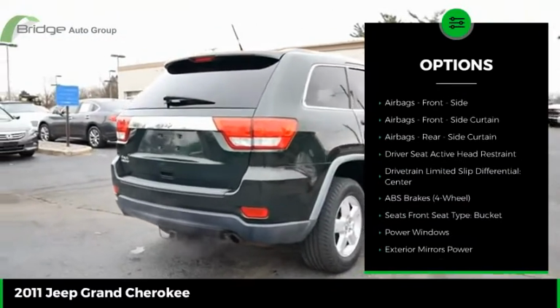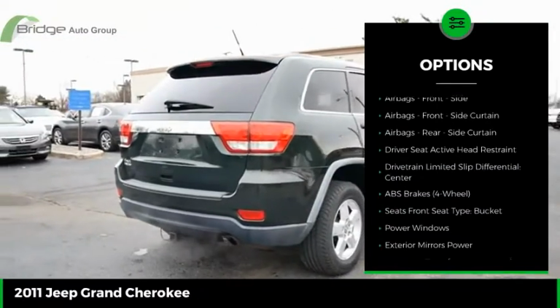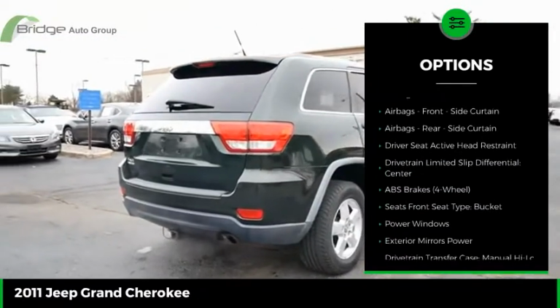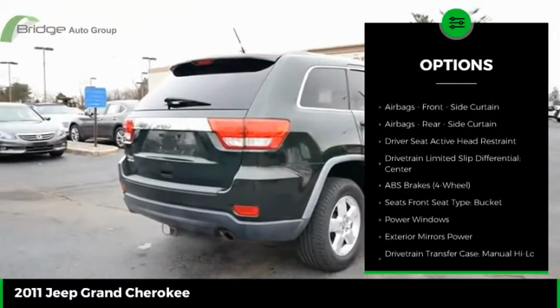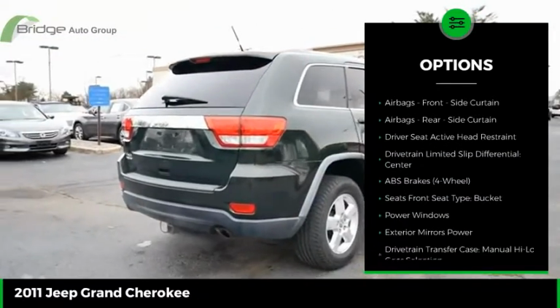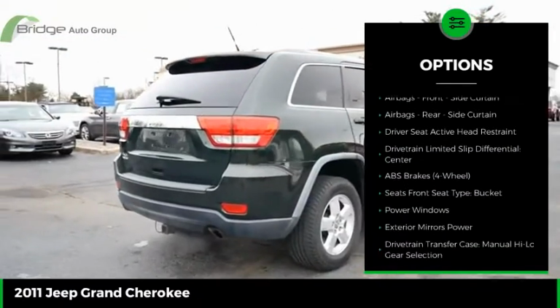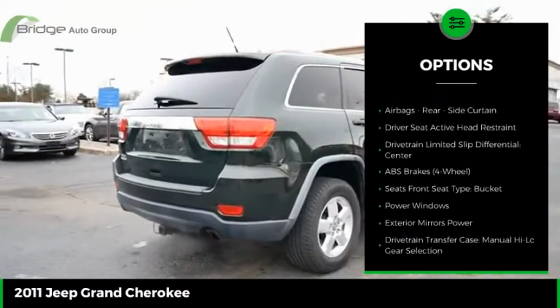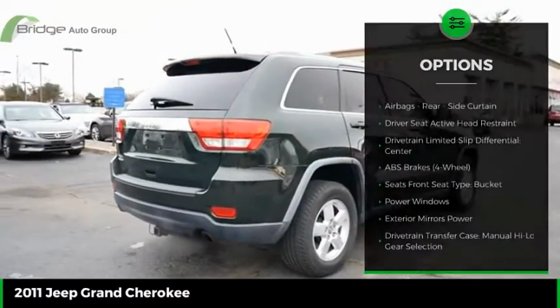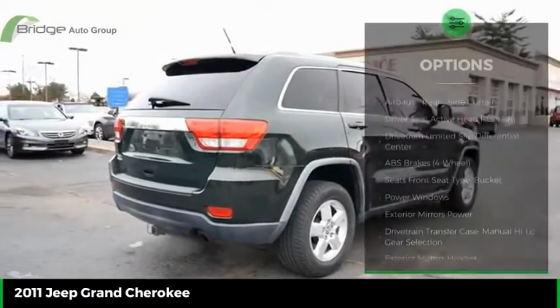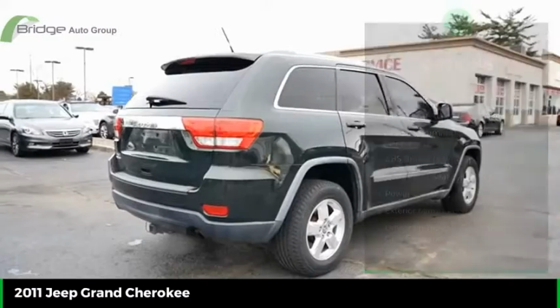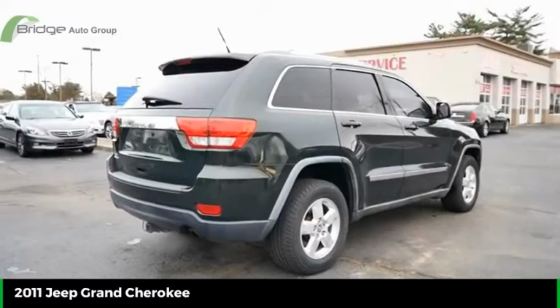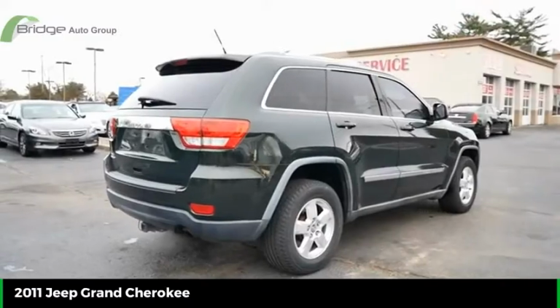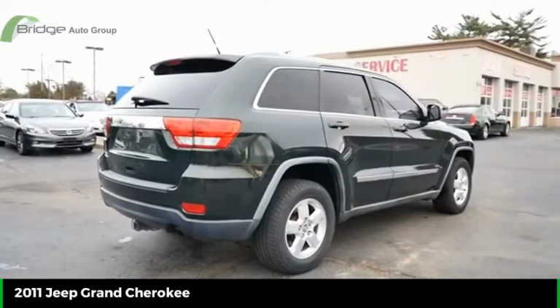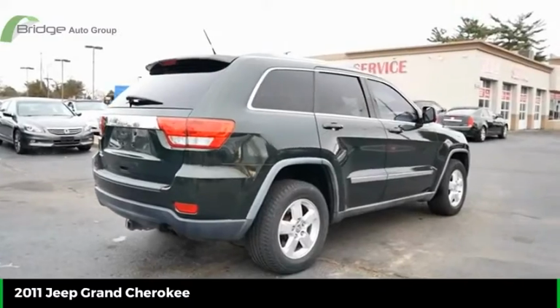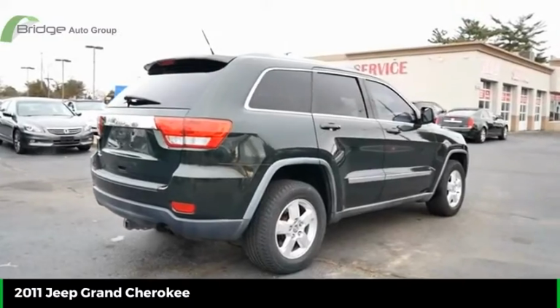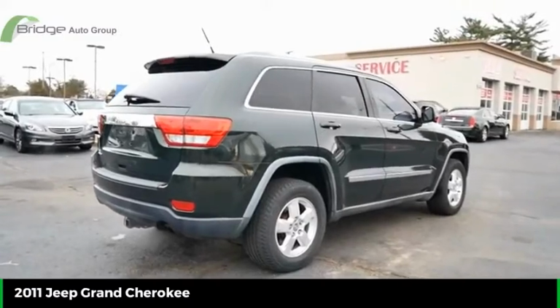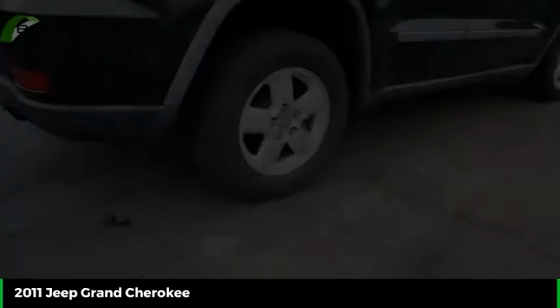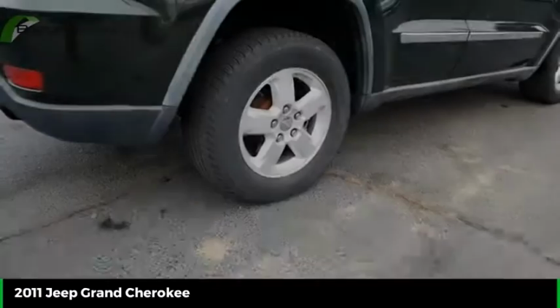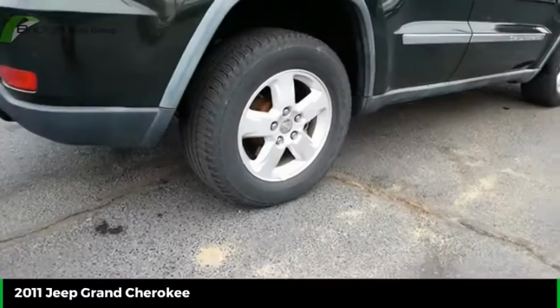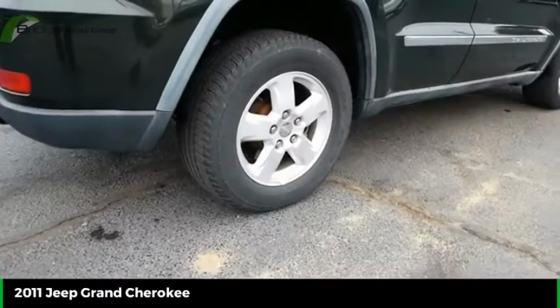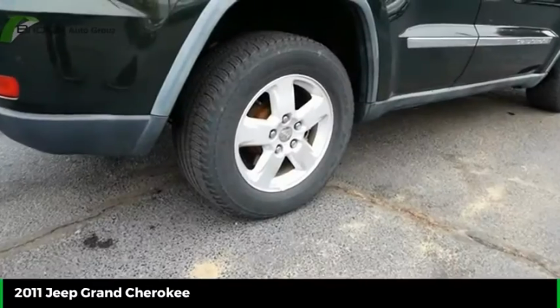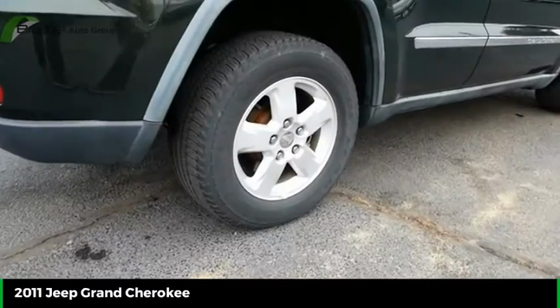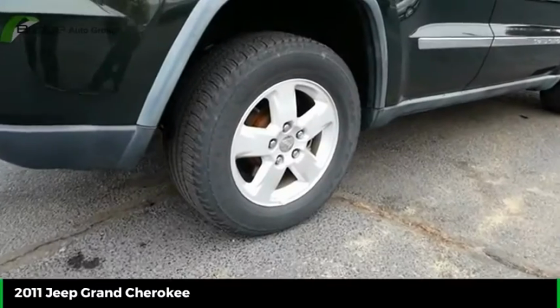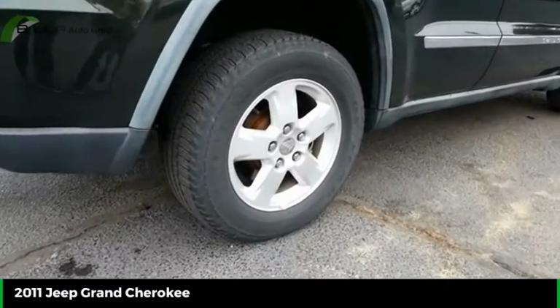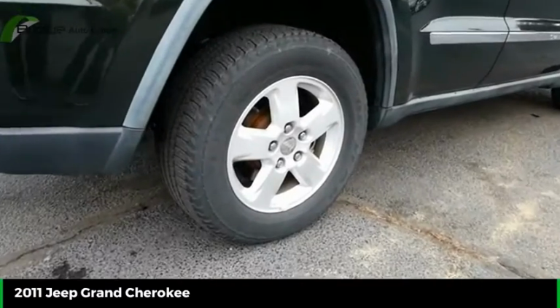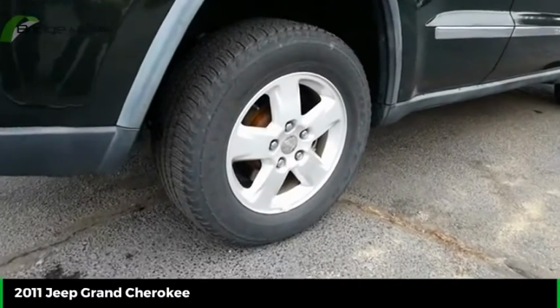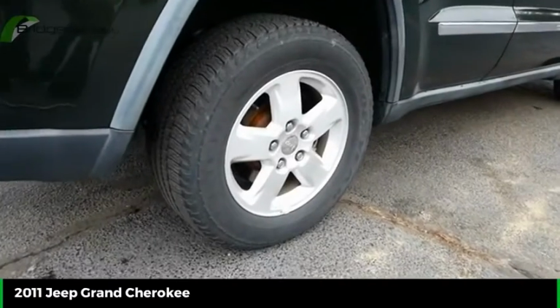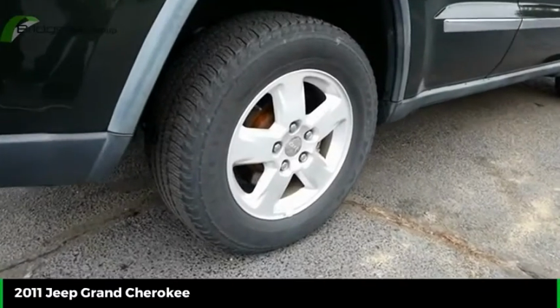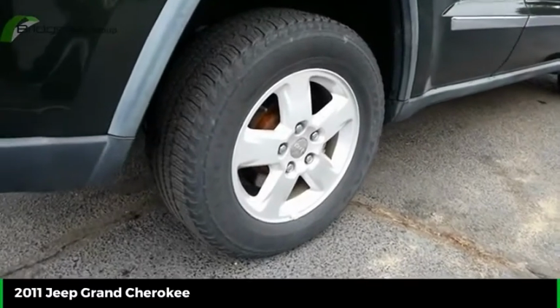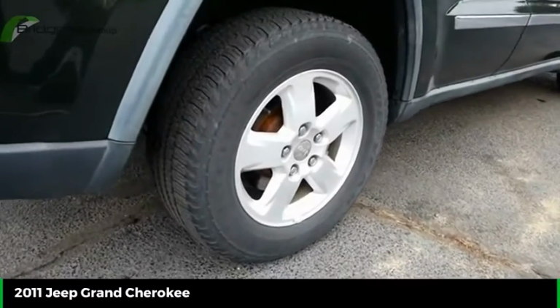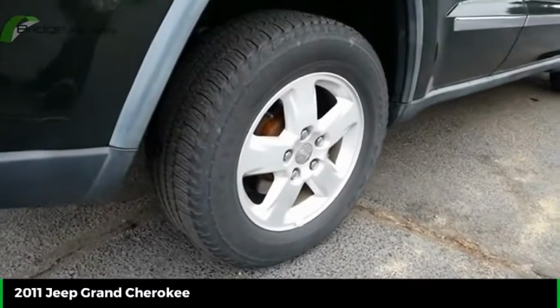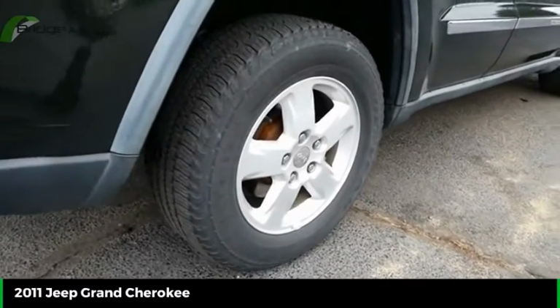Trip computer, child safety locks, multifunctional information center, and power door locks.